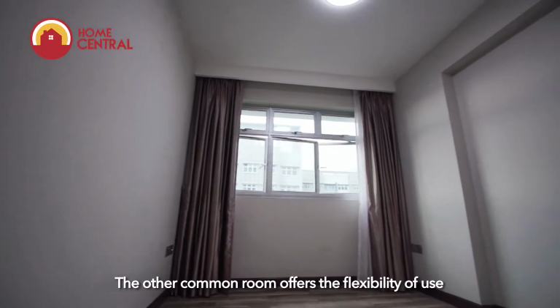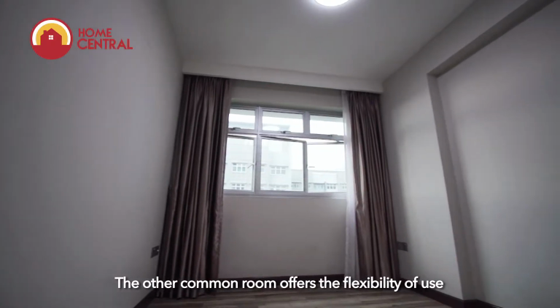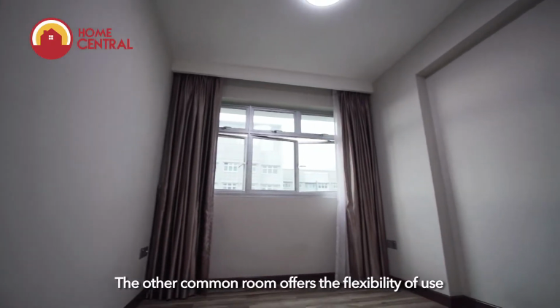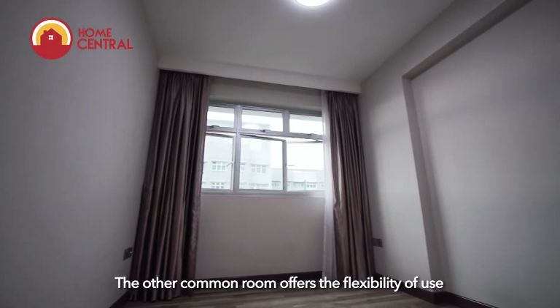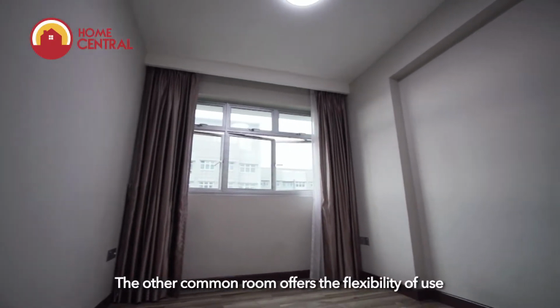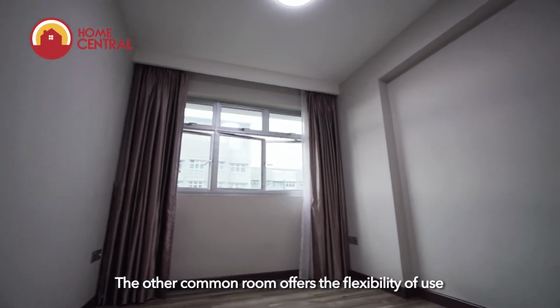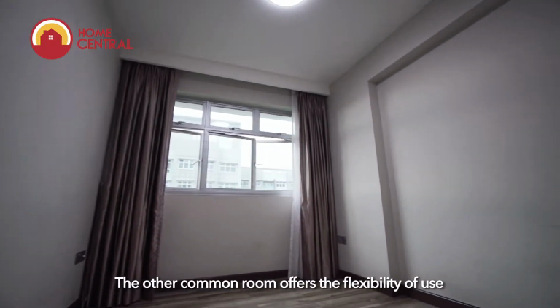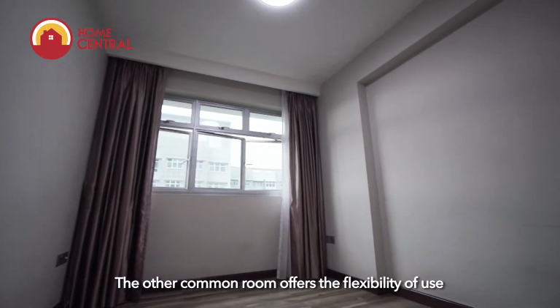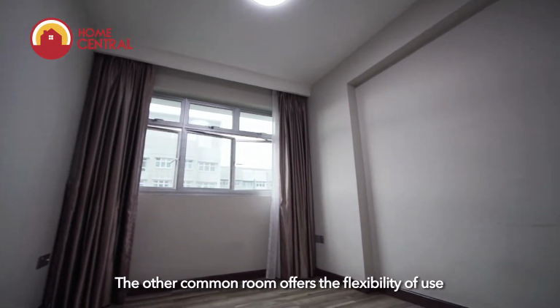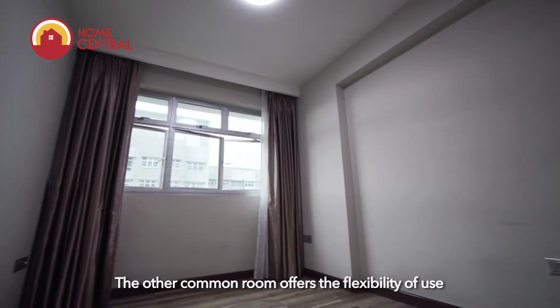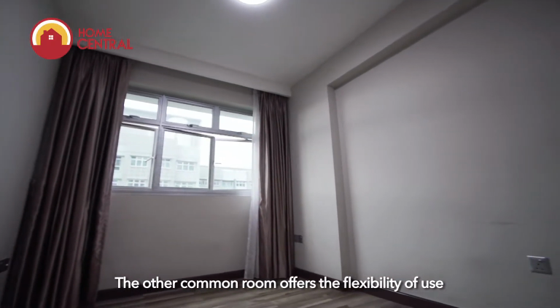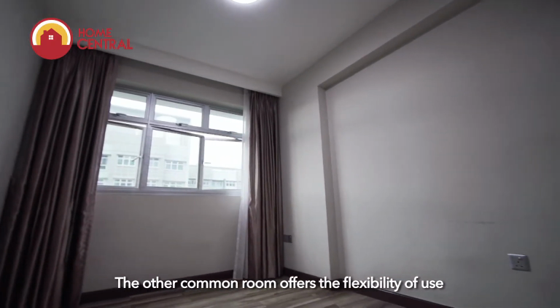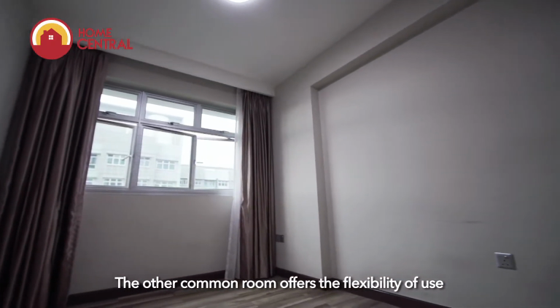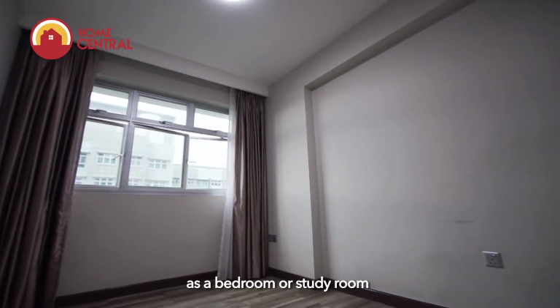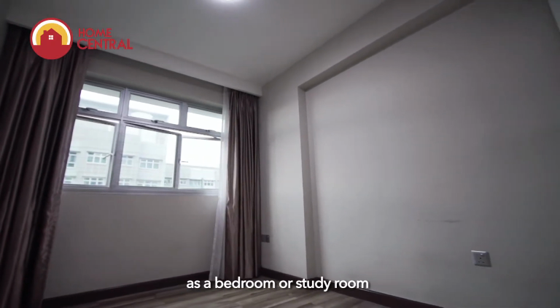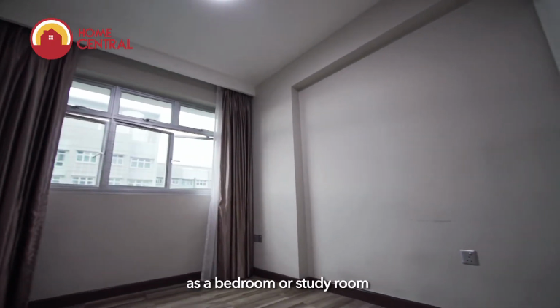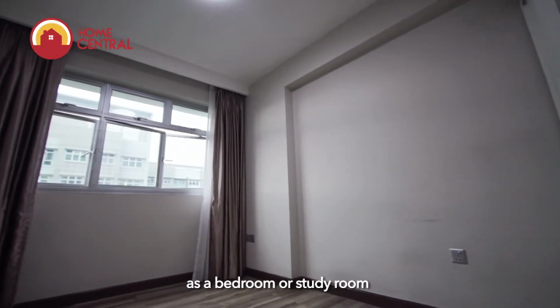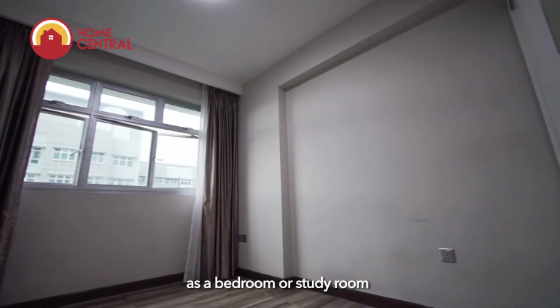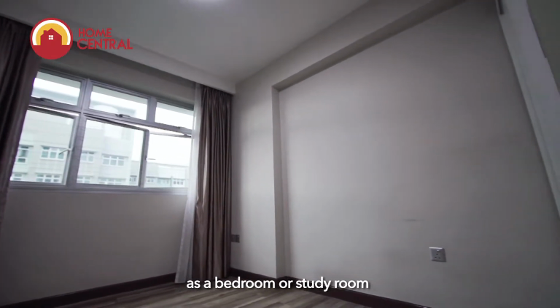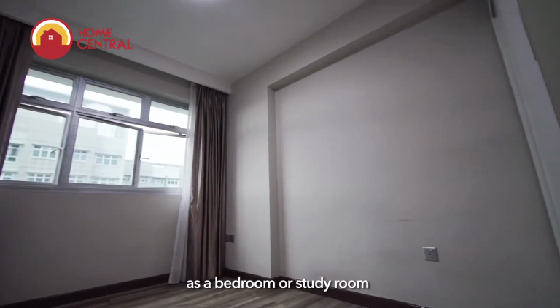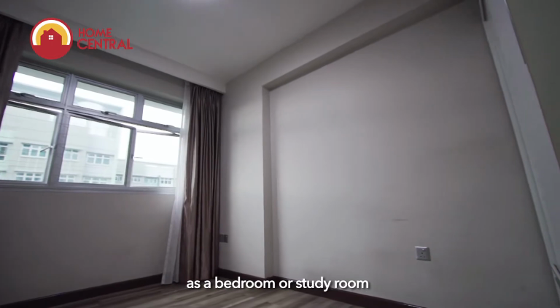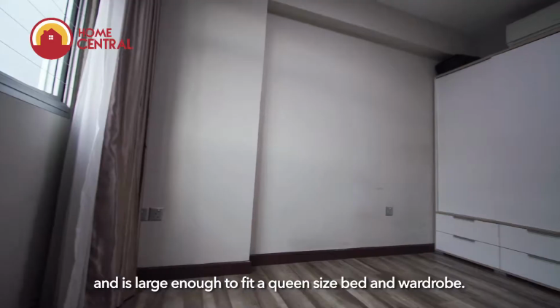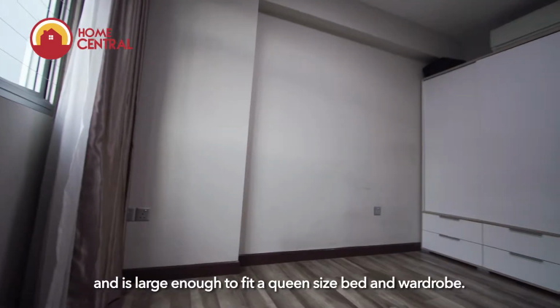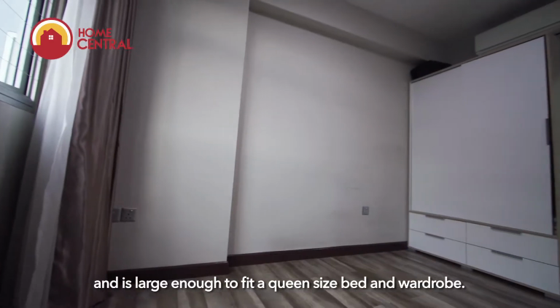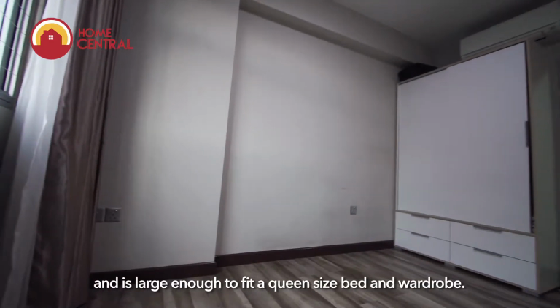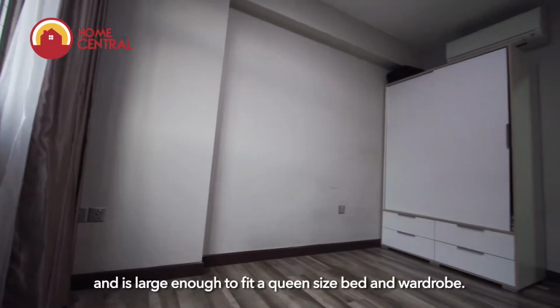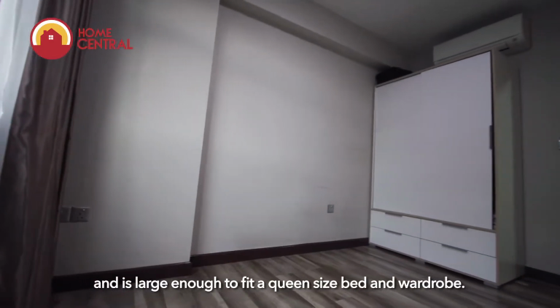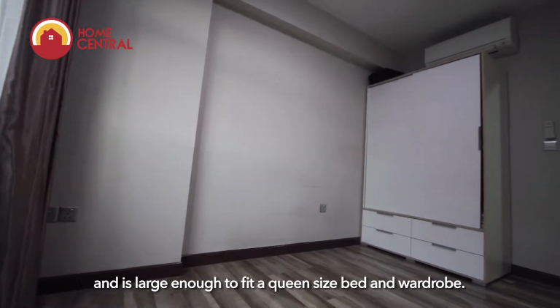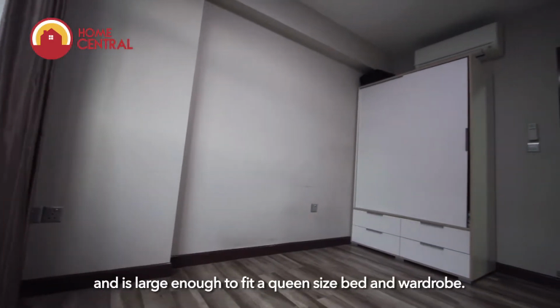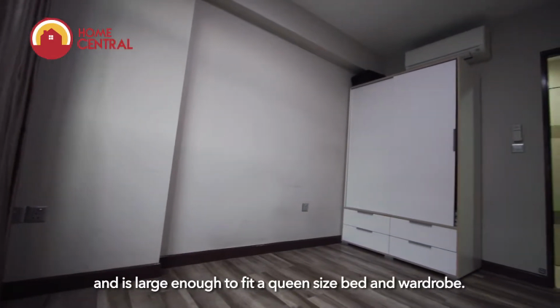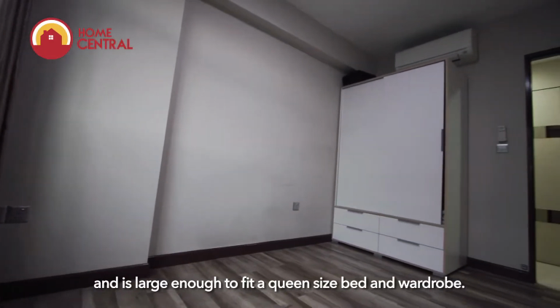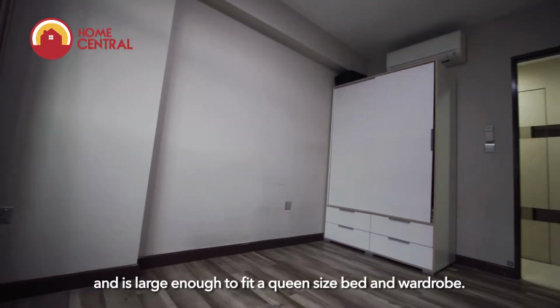The other common room offers the flexibility of use as a bedroom or study room and is large enough to fit a queen-size bed and wardrobe.